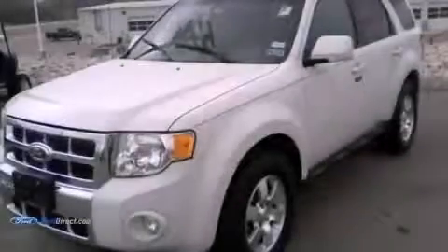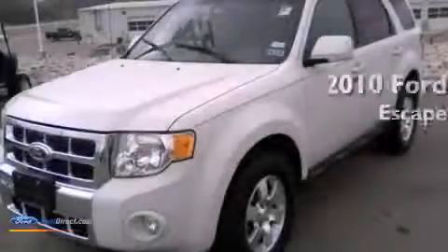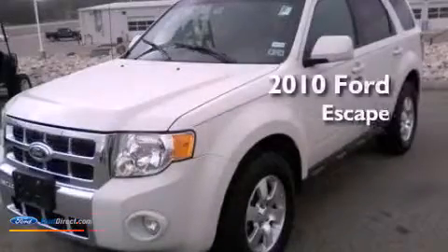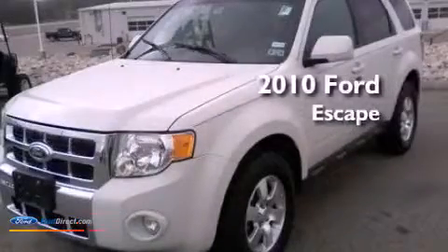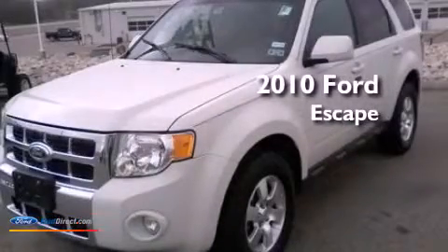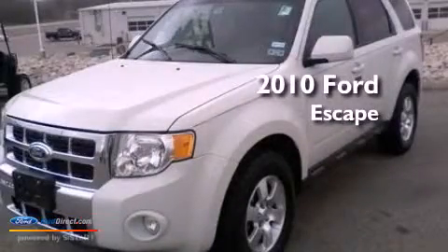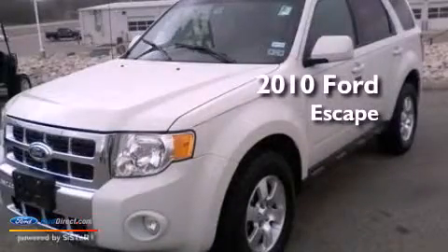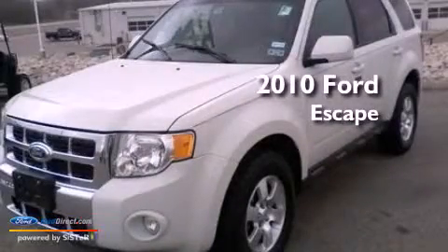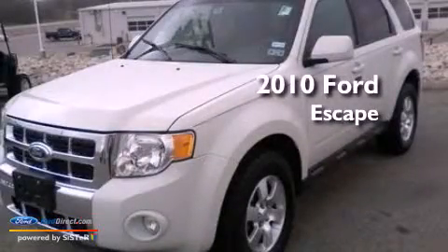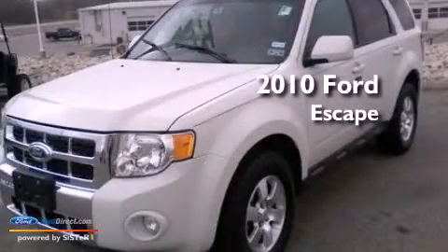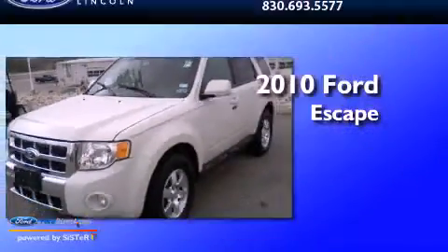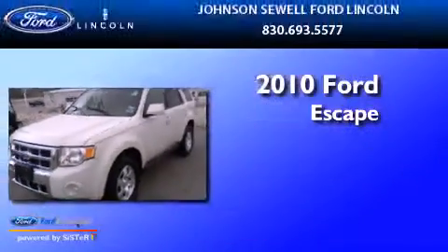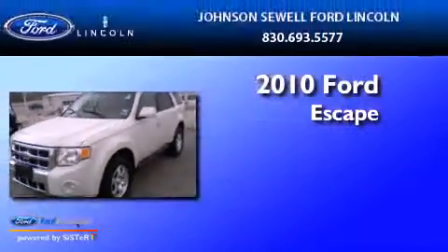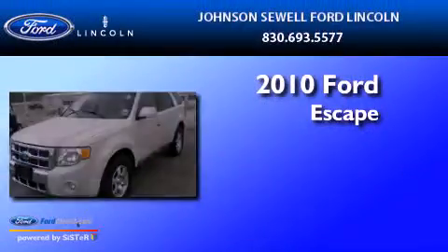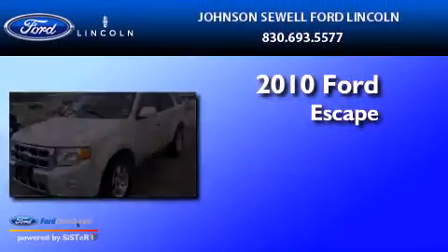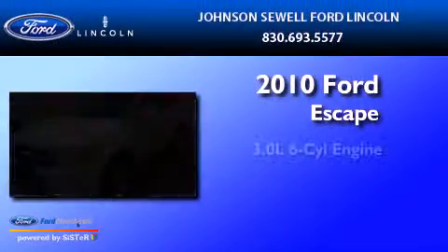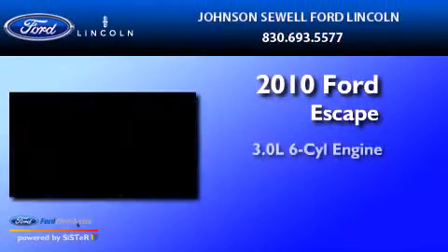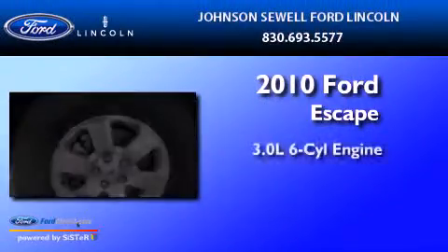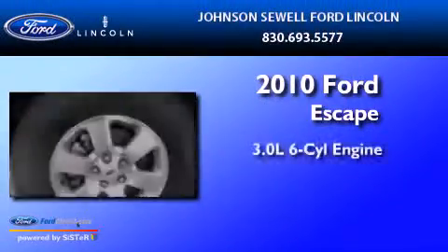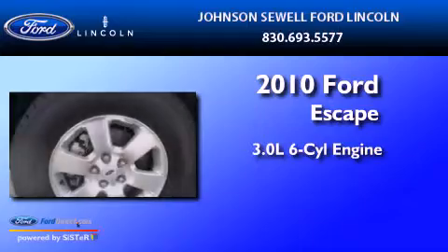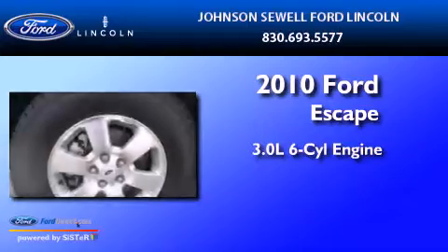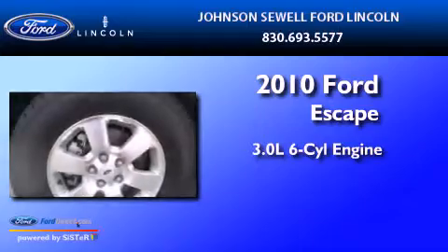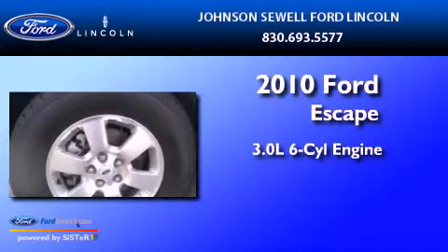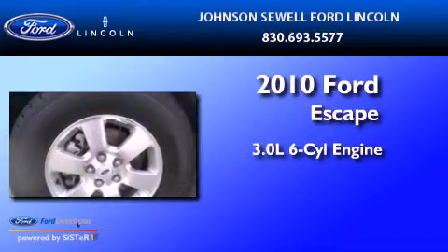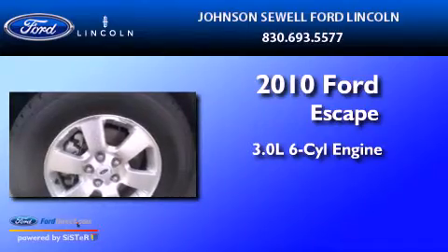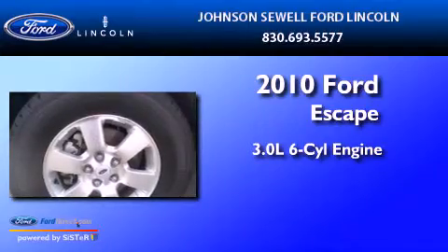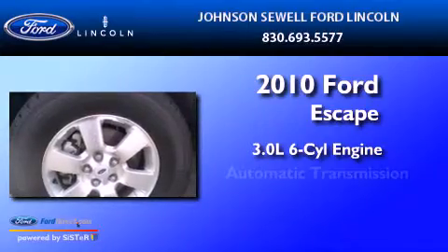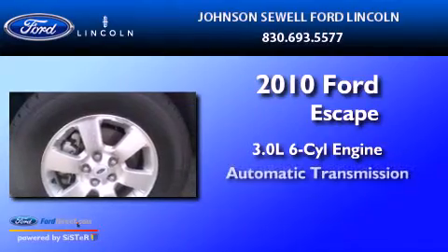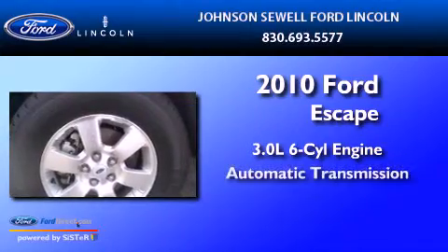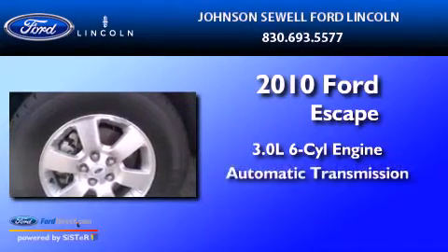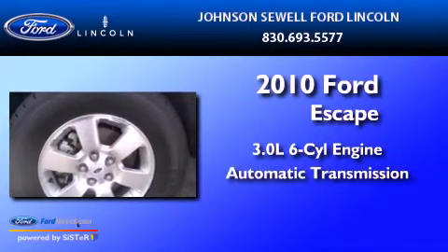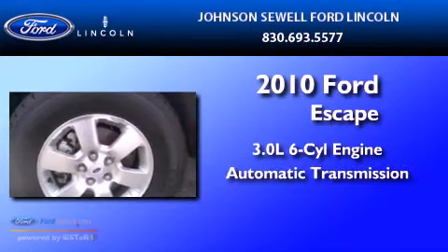This is a 2010 Ford Escape. It has a 3.0-liter six-cylinder engine and an automatic transmission.